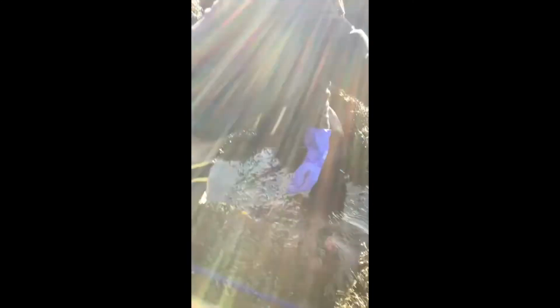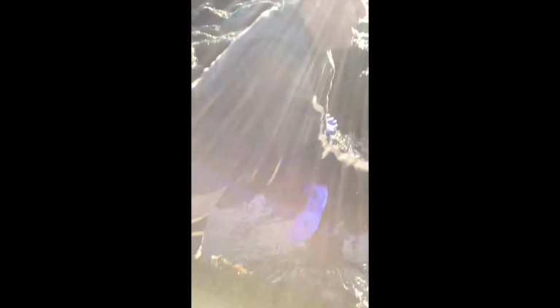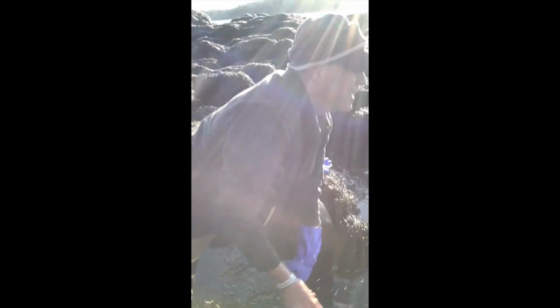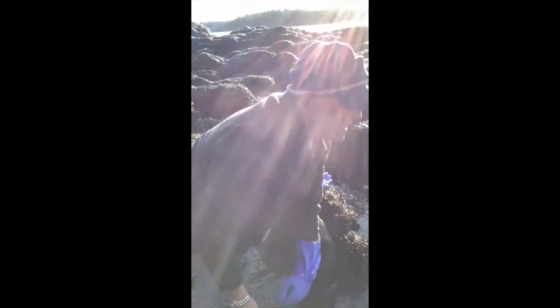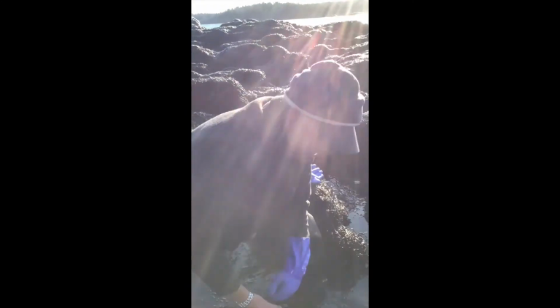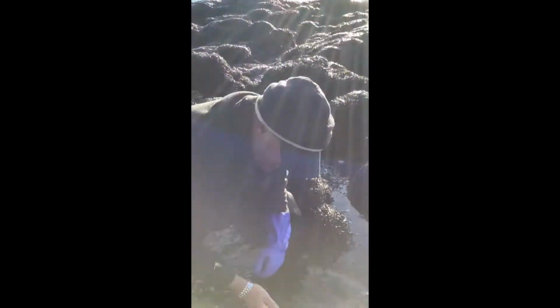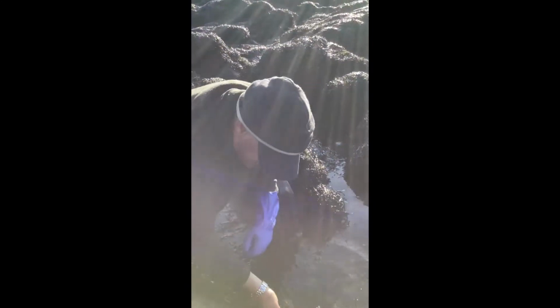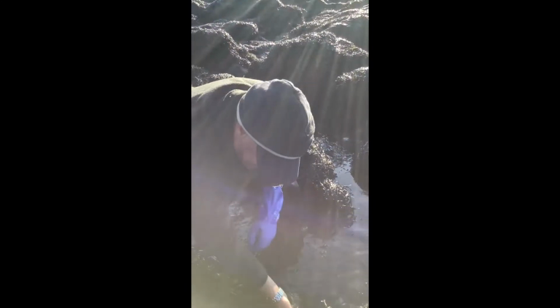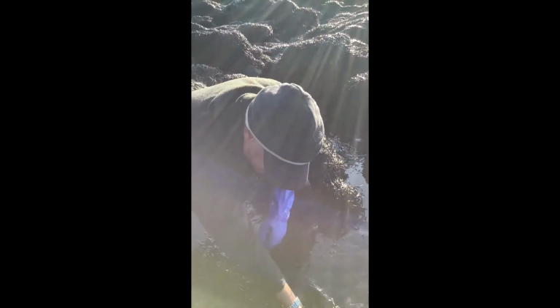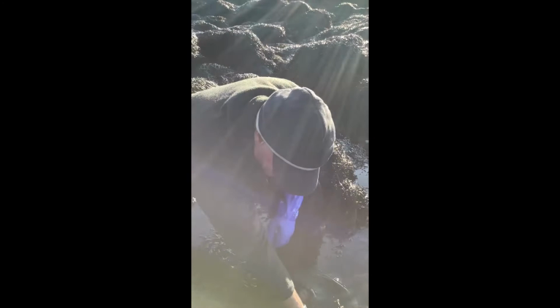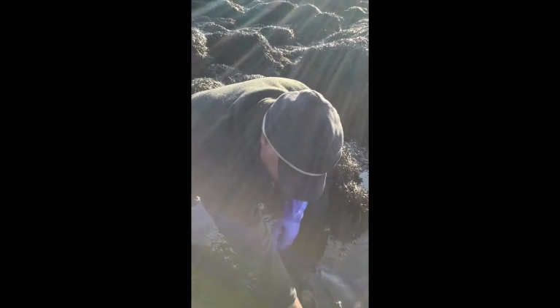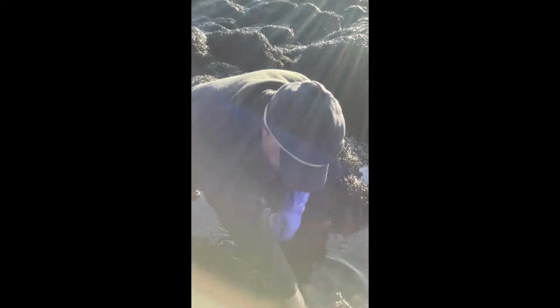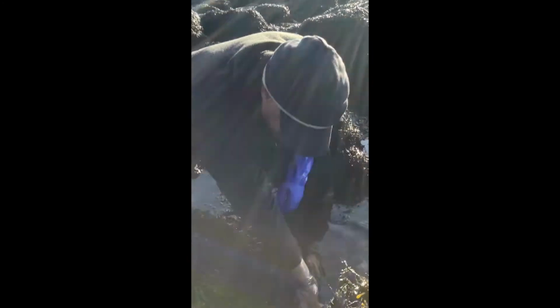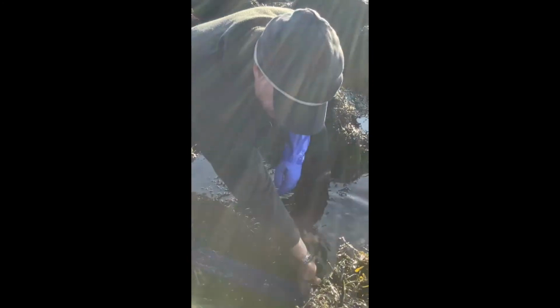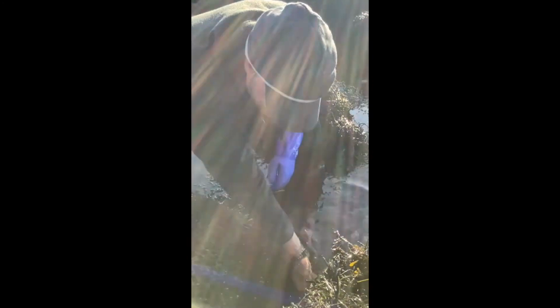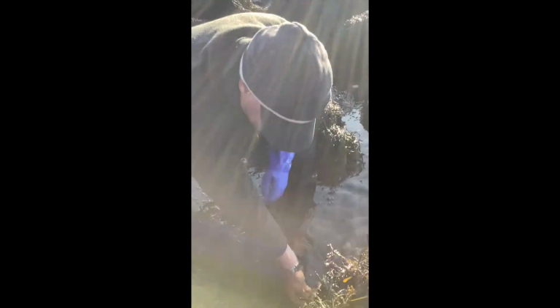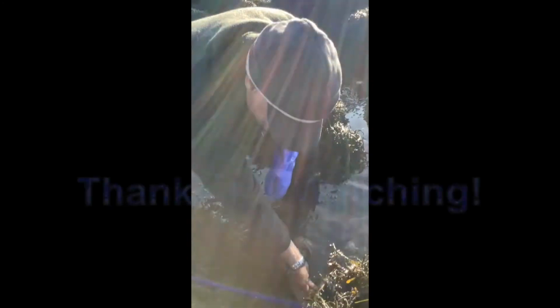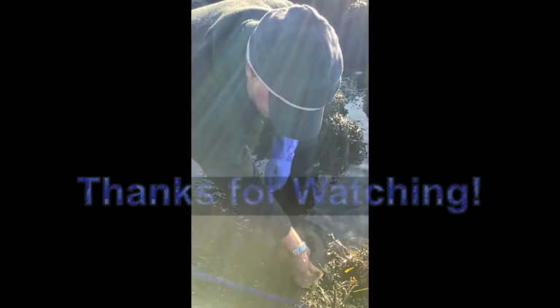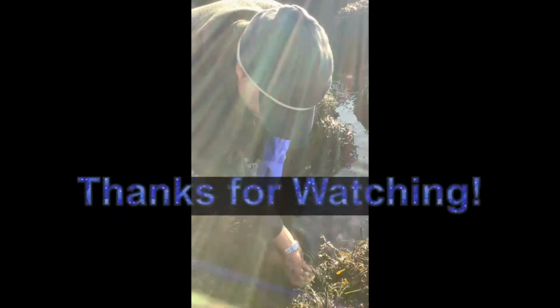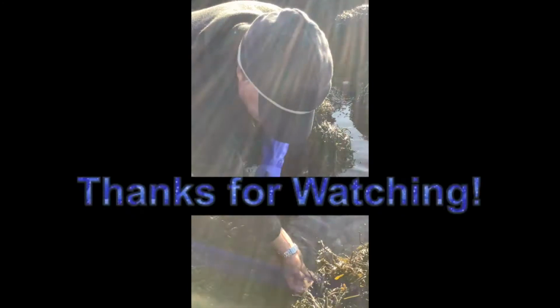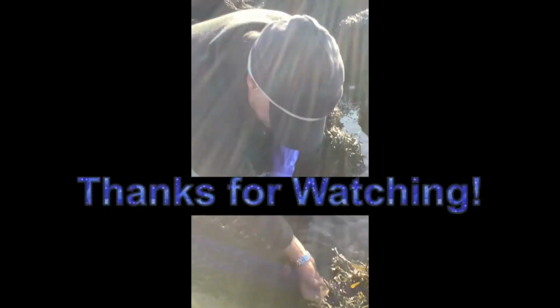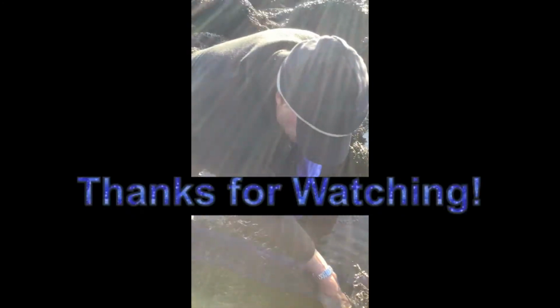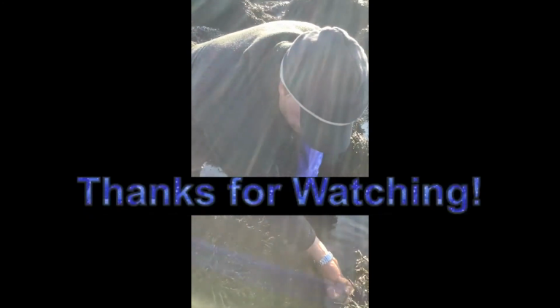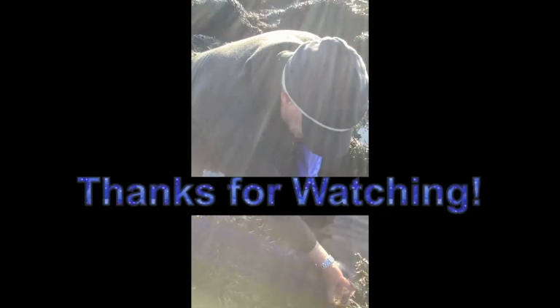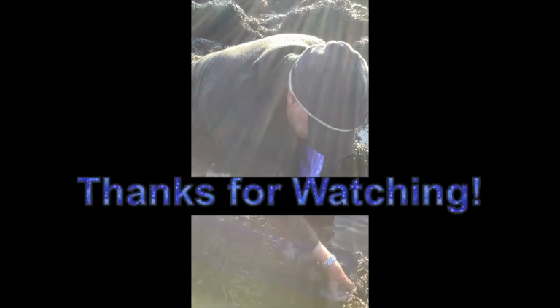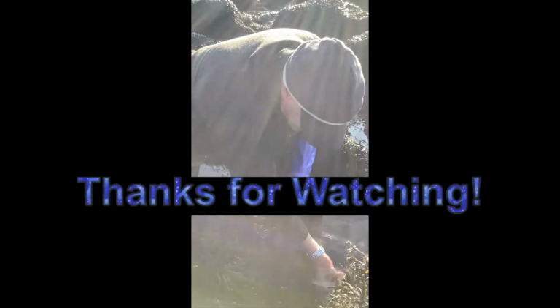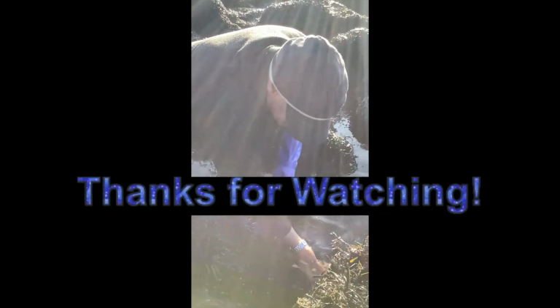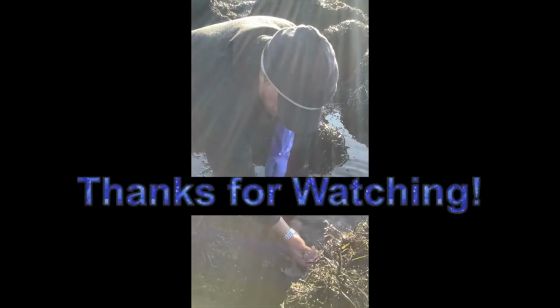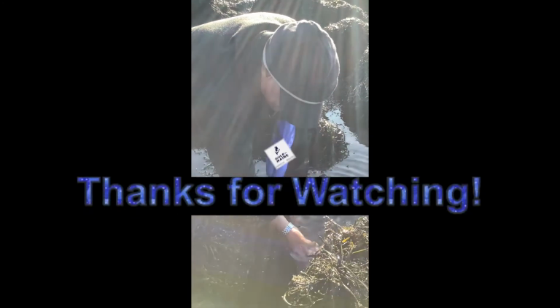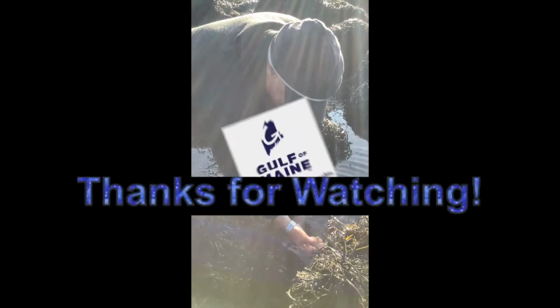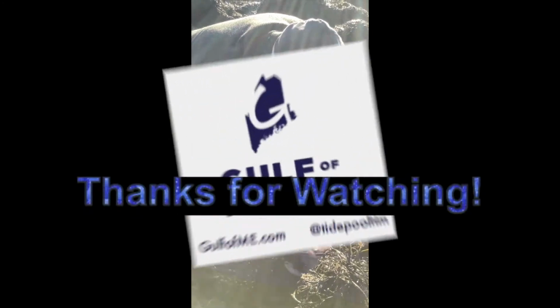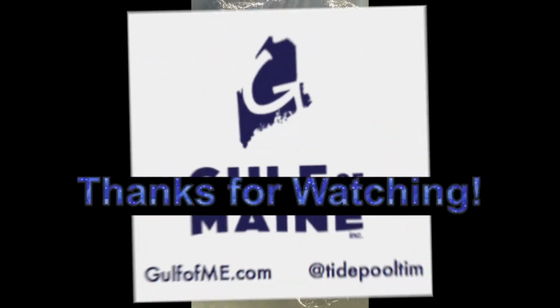All right. Thanks for watching, everybody. Look at them down here. Tidepool Tim, Cobscook Bay, Gulf of Maine.